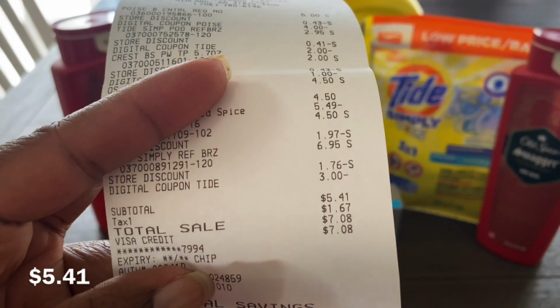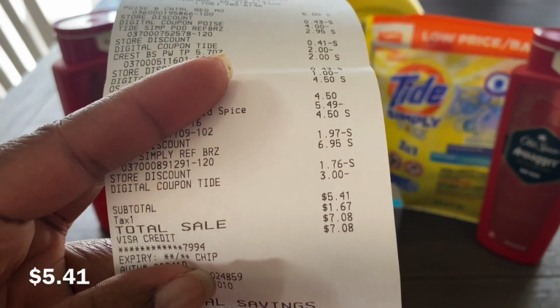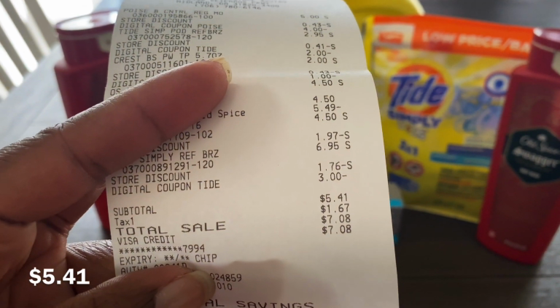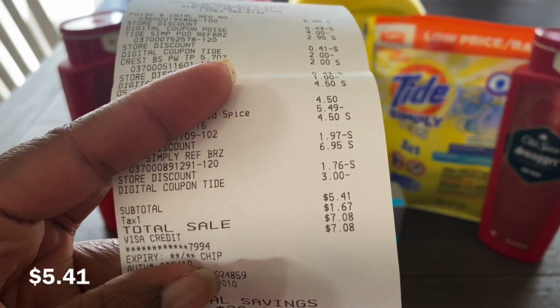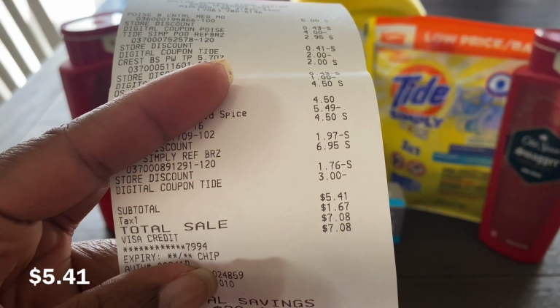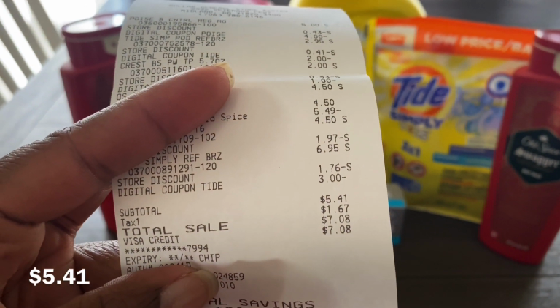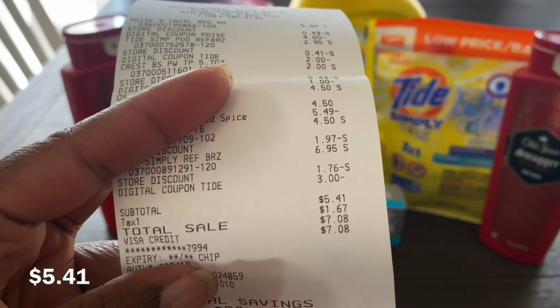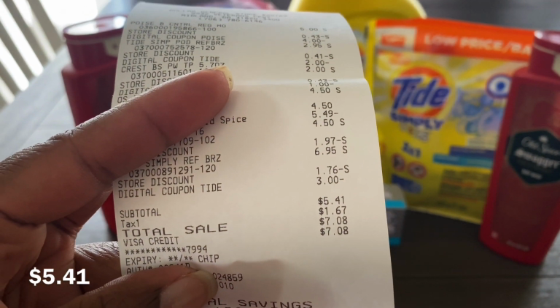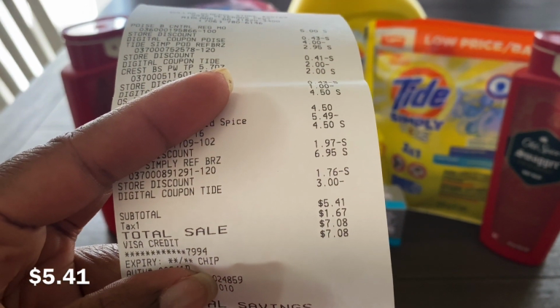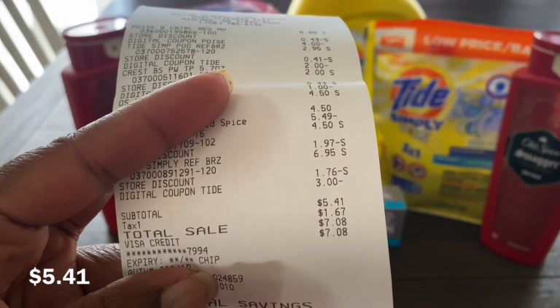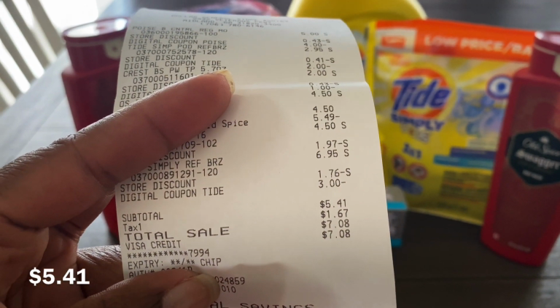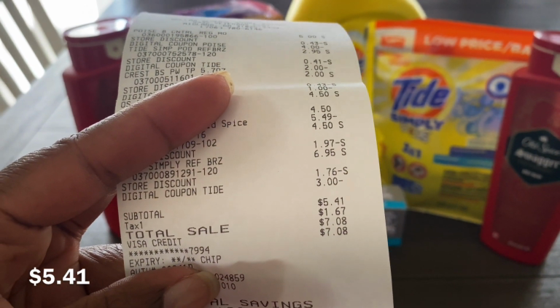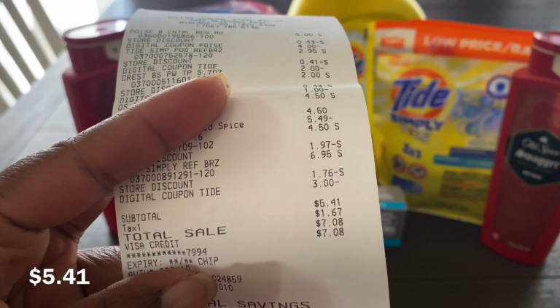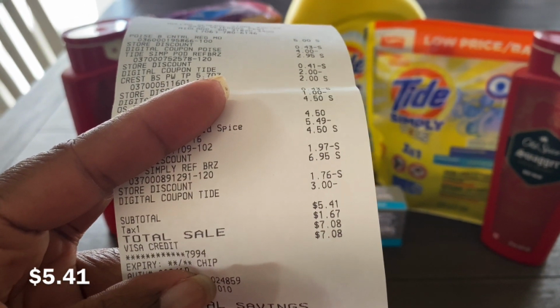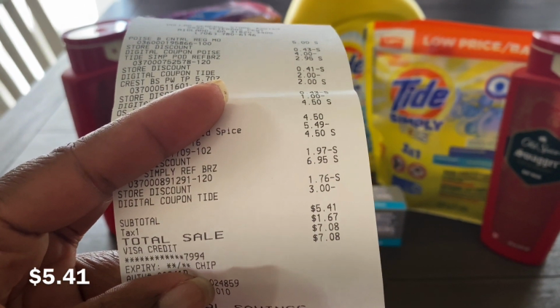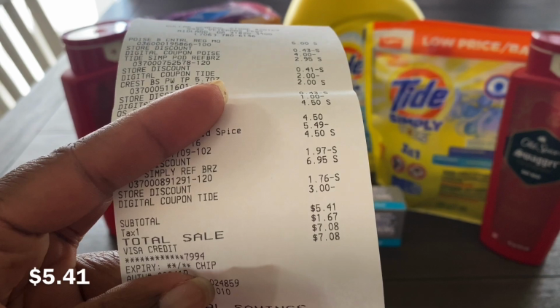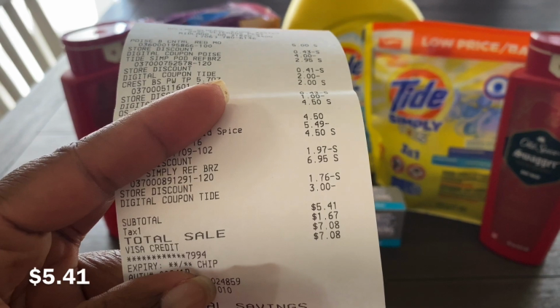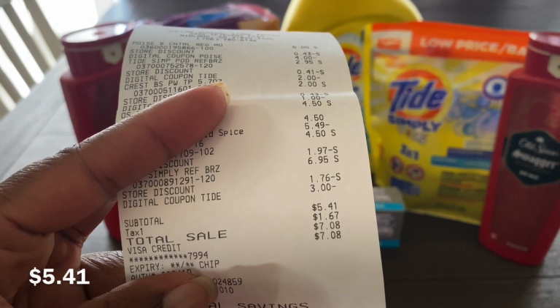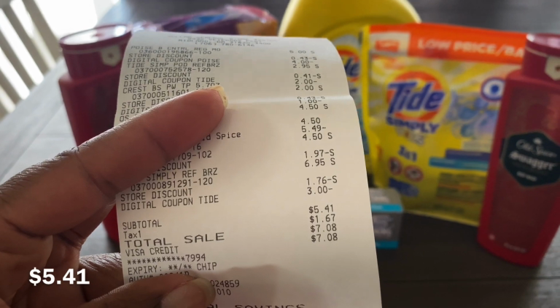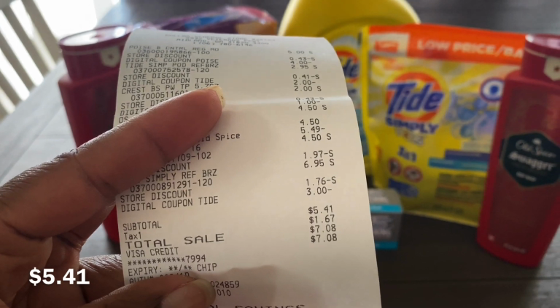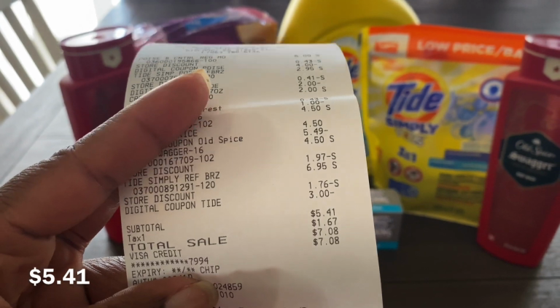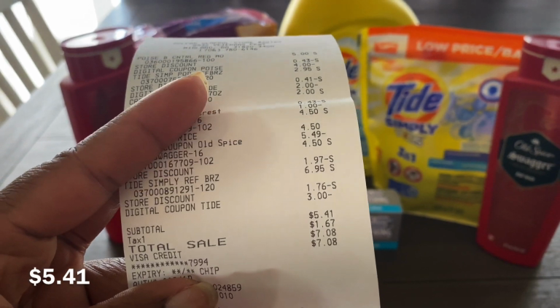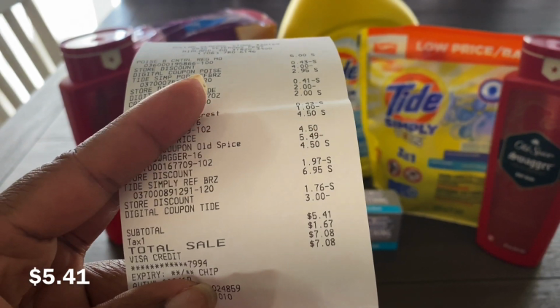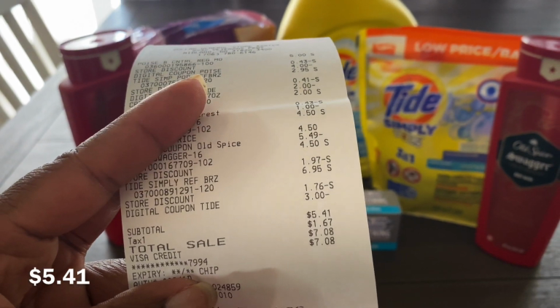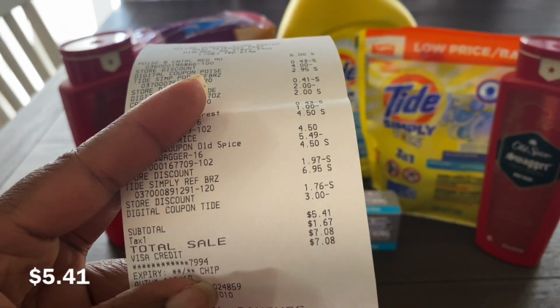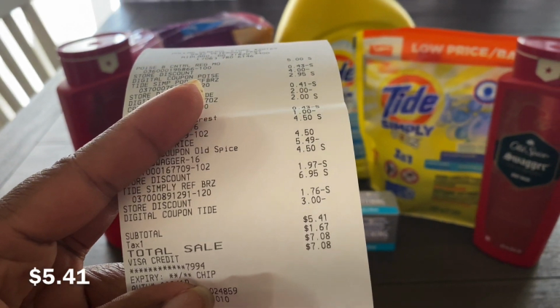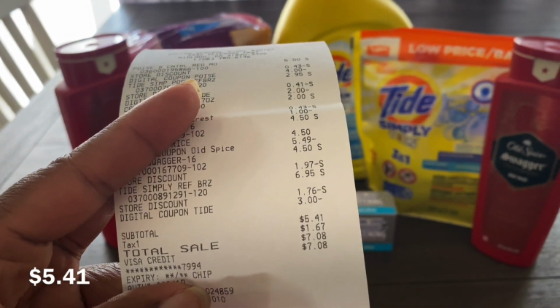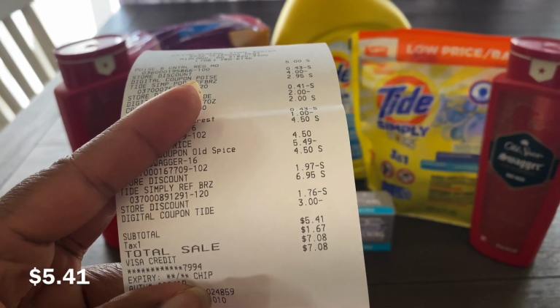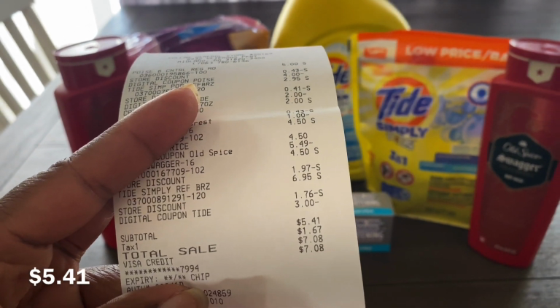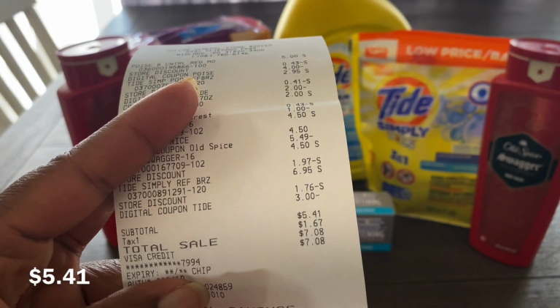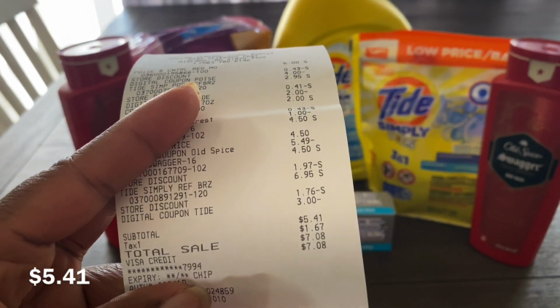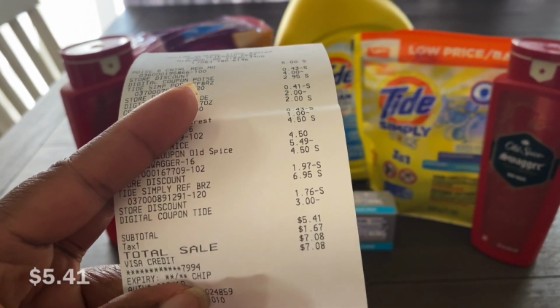My total came to $5.41 plus taxes. If you want to do this deal, head to the store.